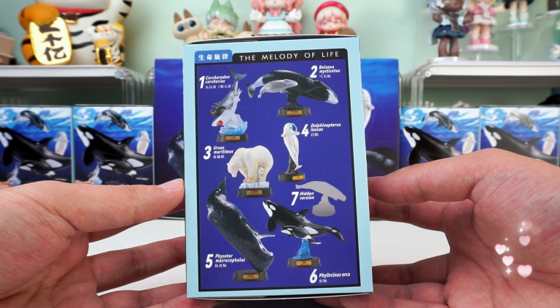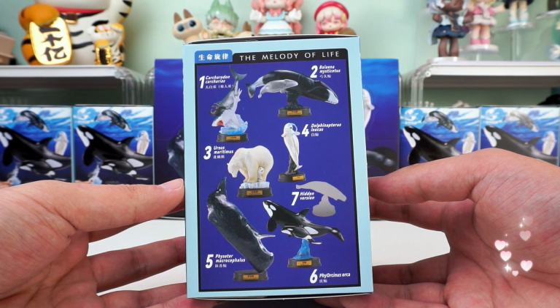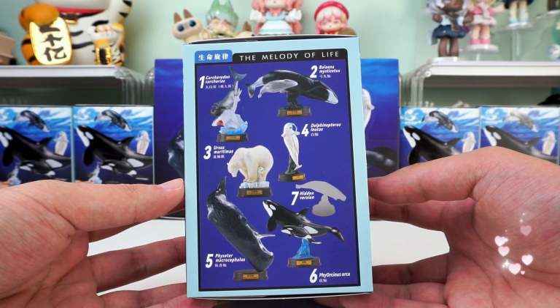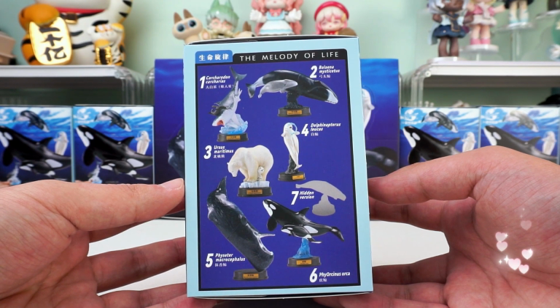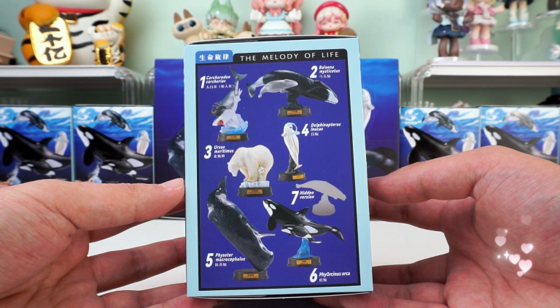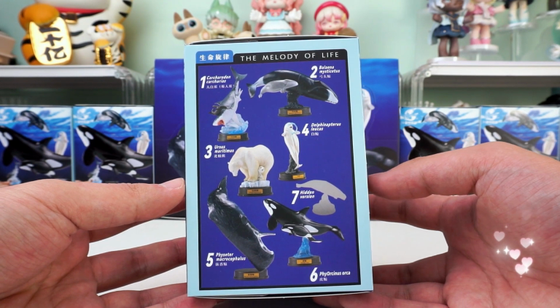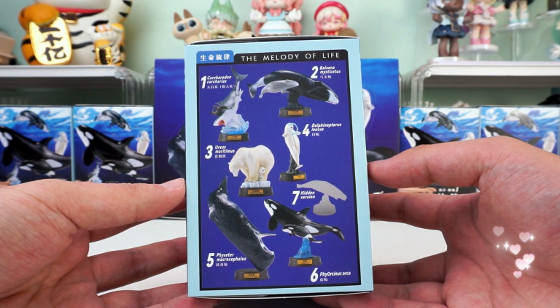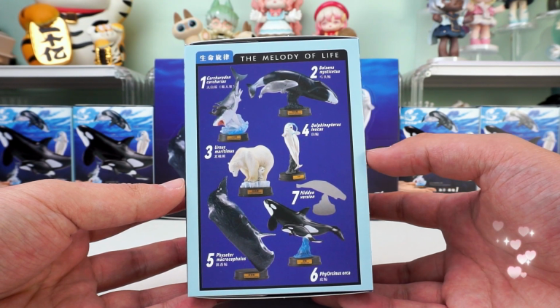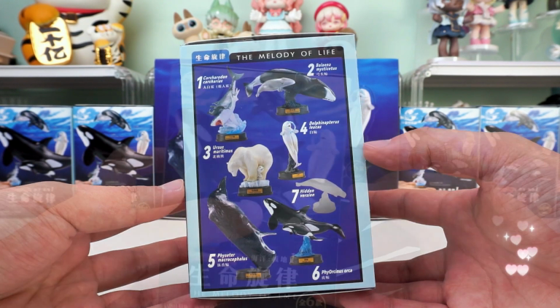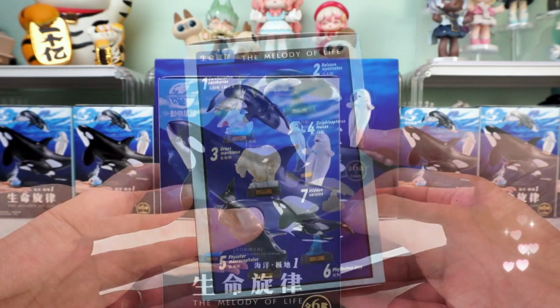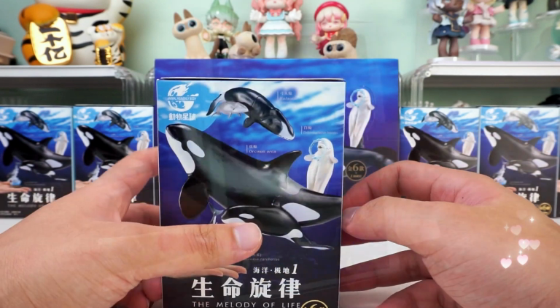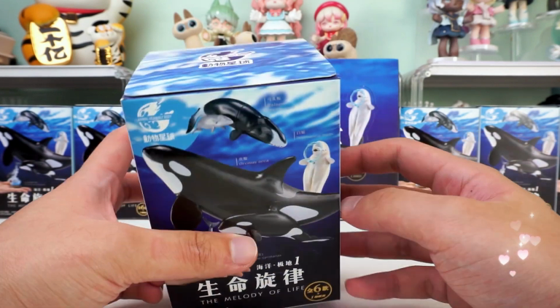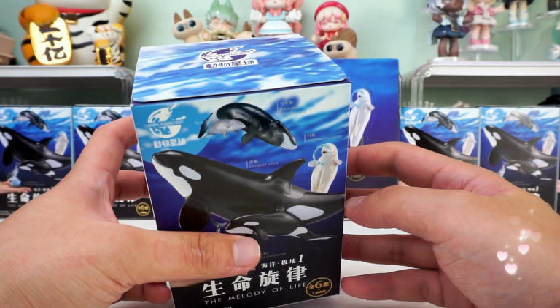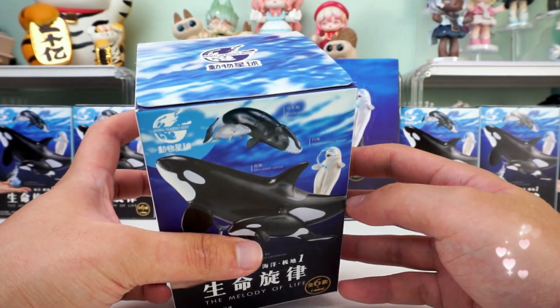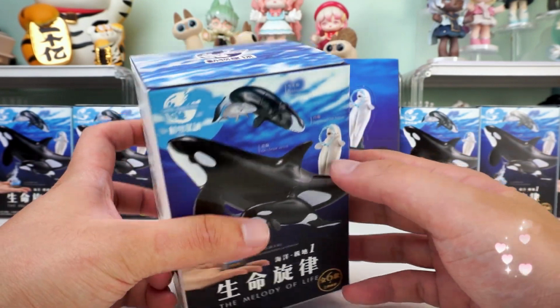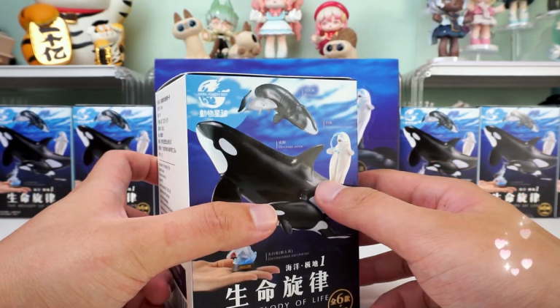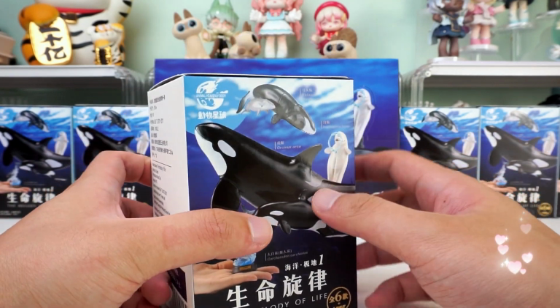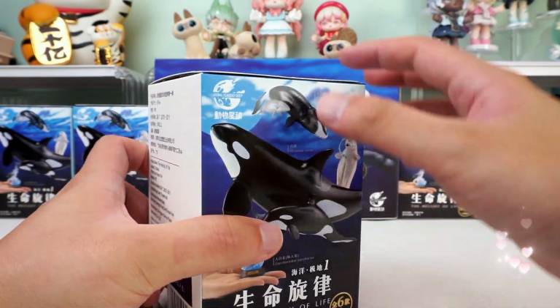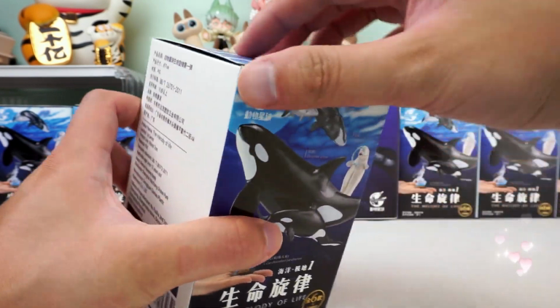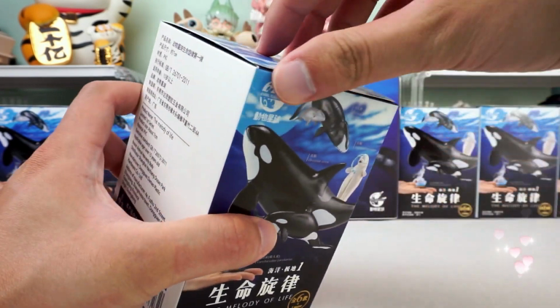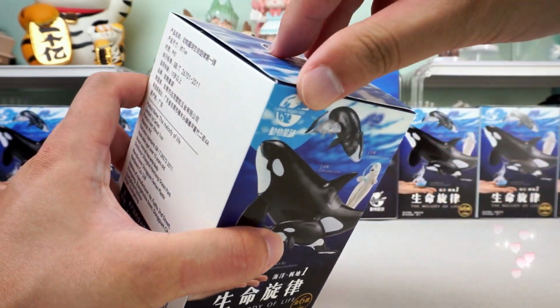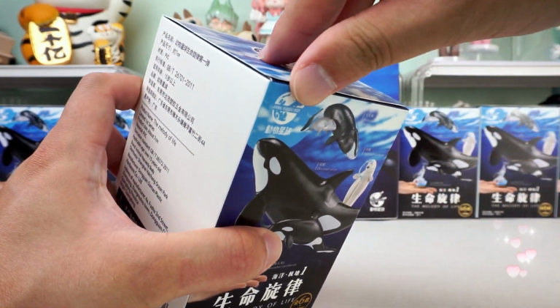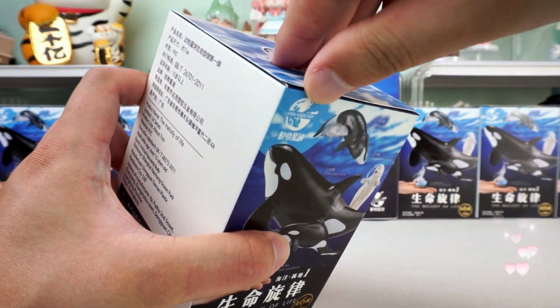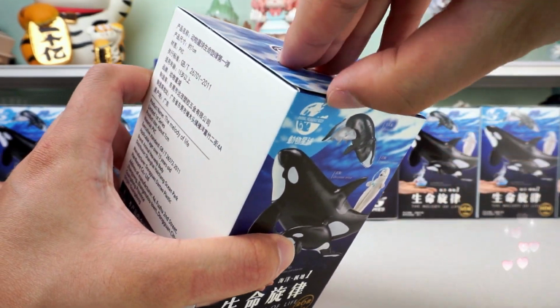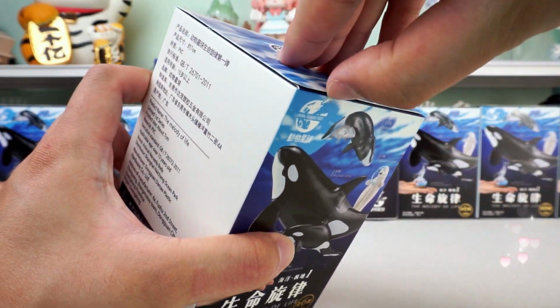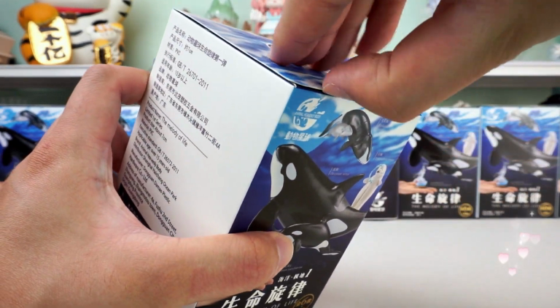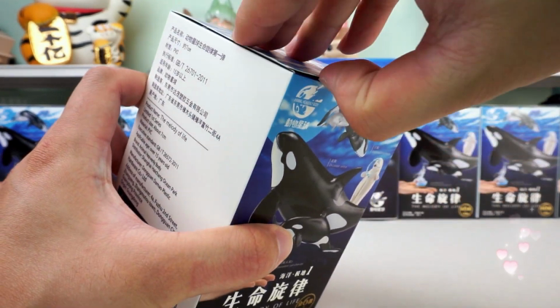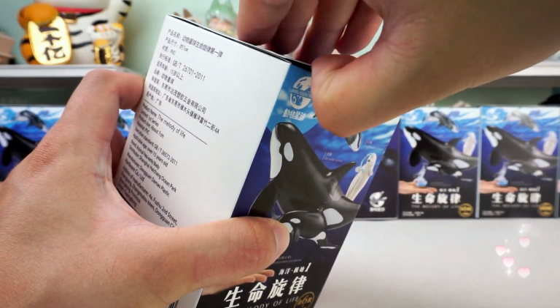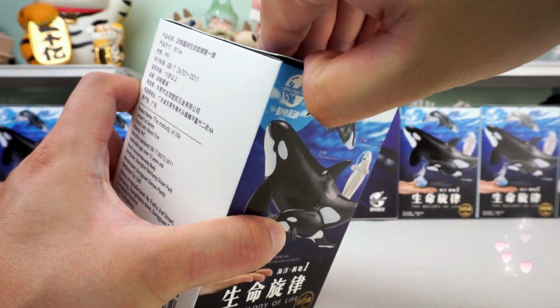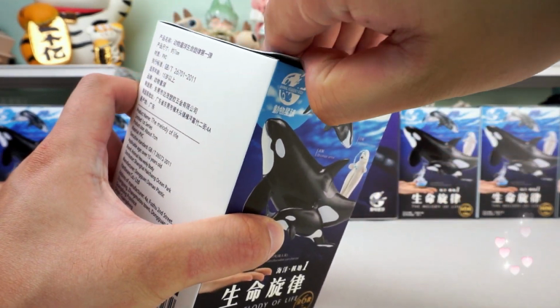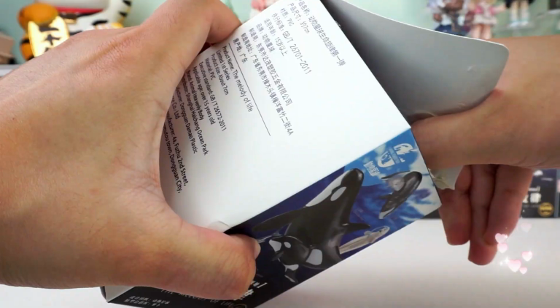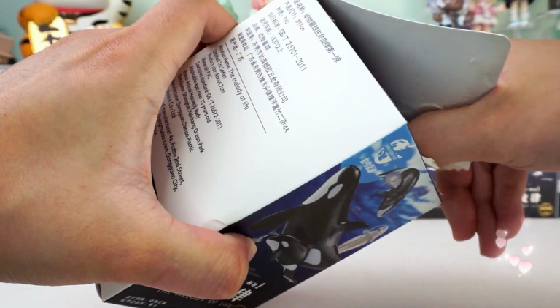Which one do you like best? Let's open our first blind box.